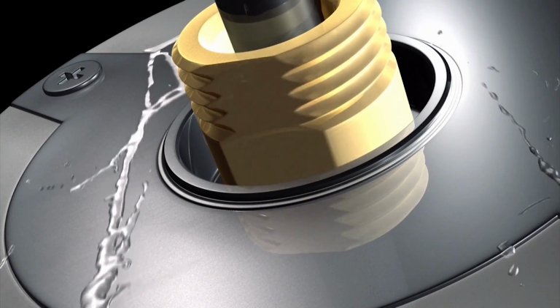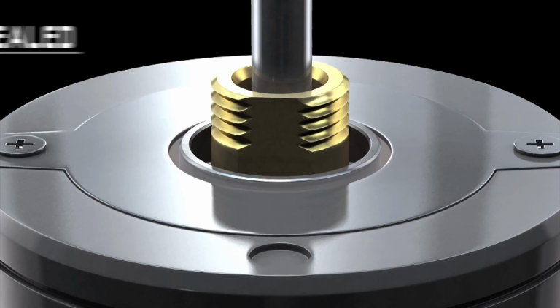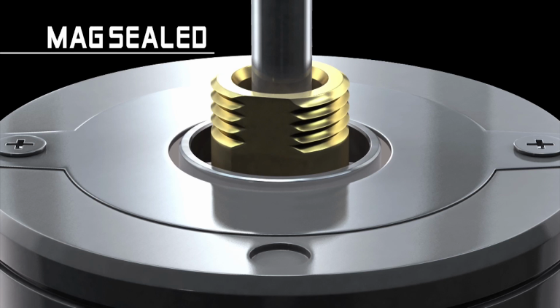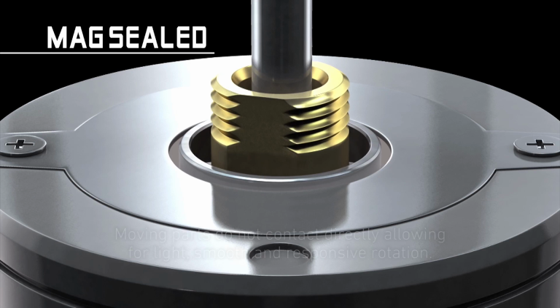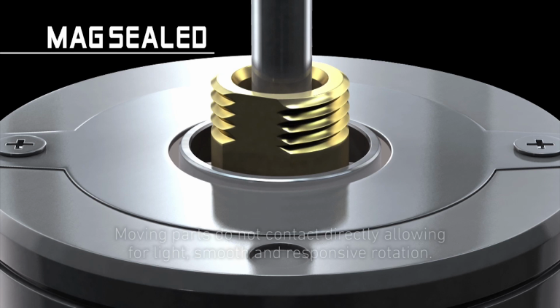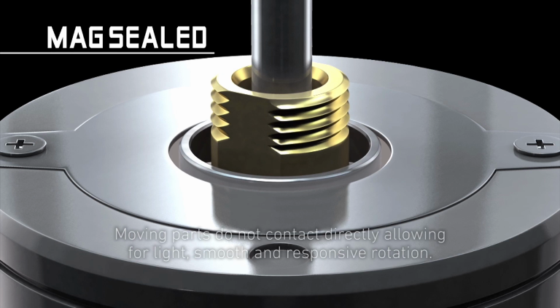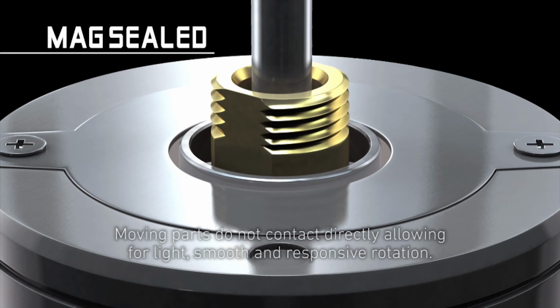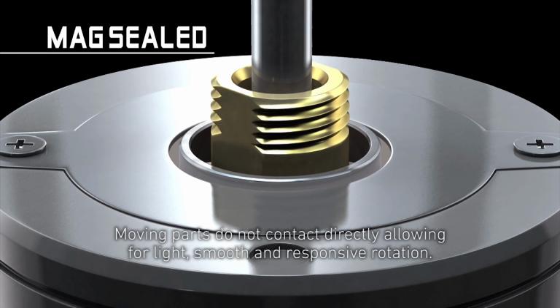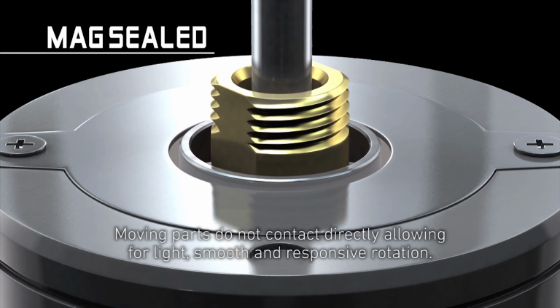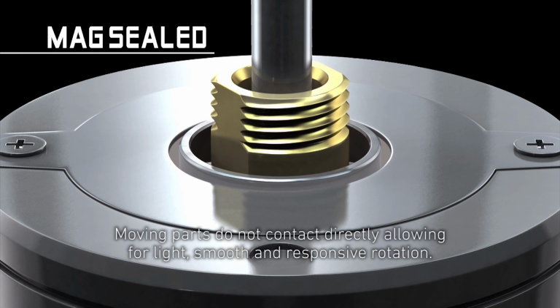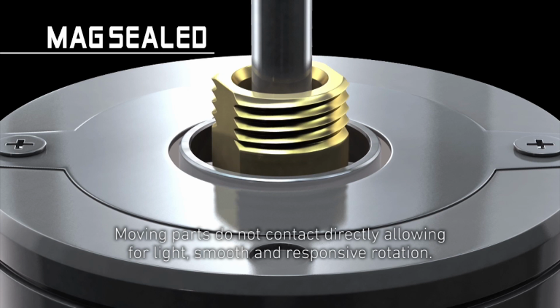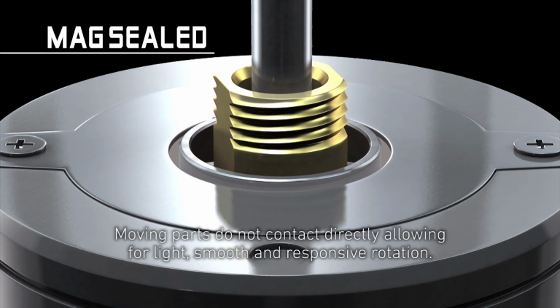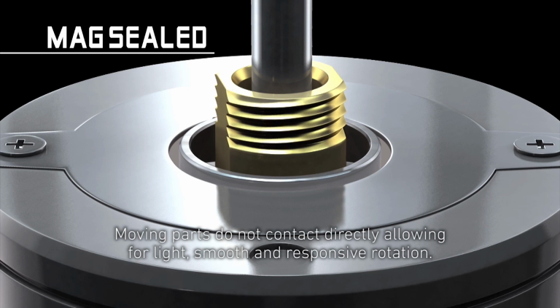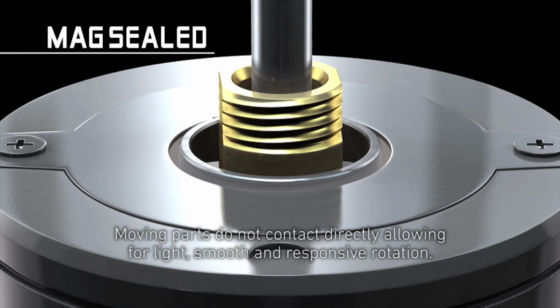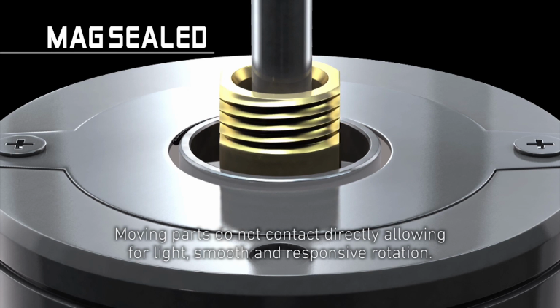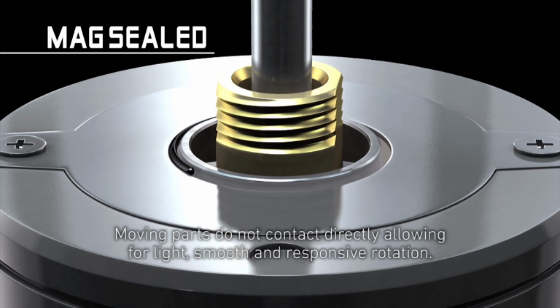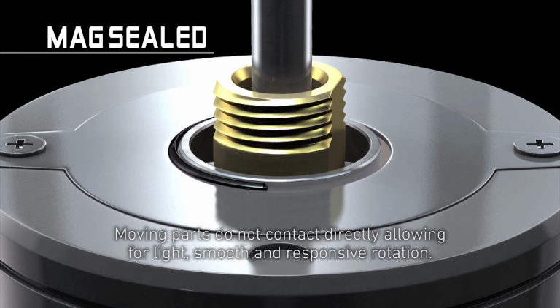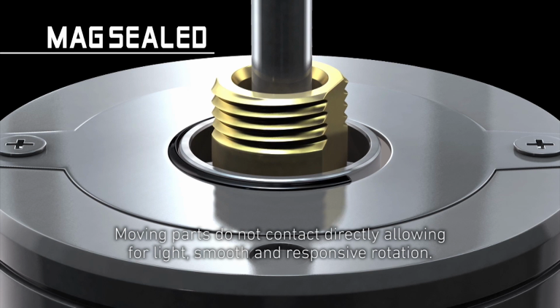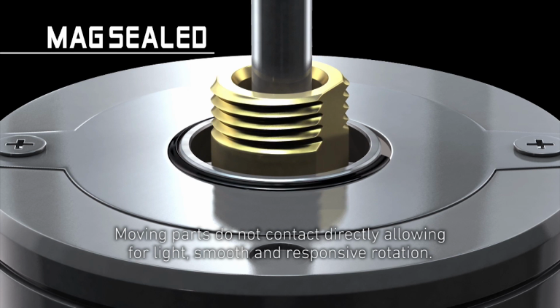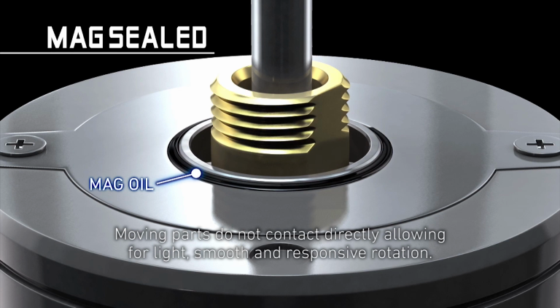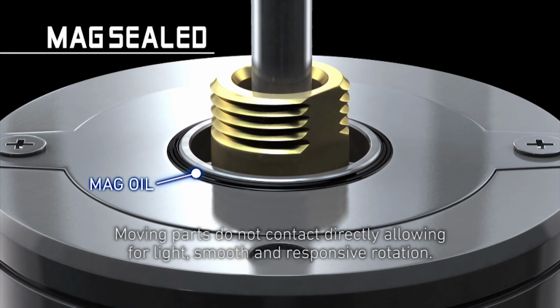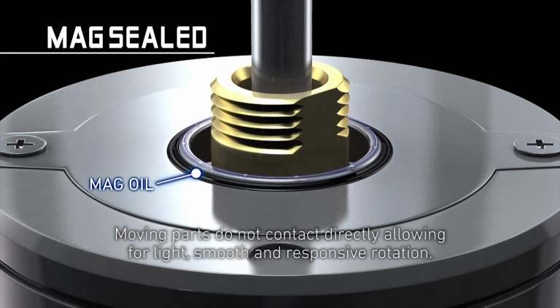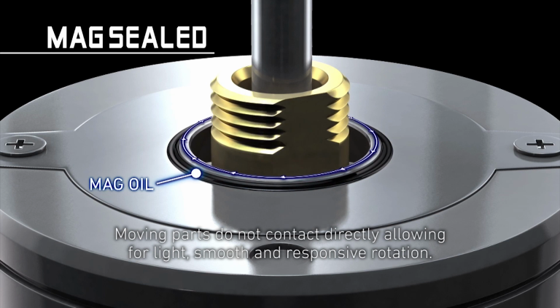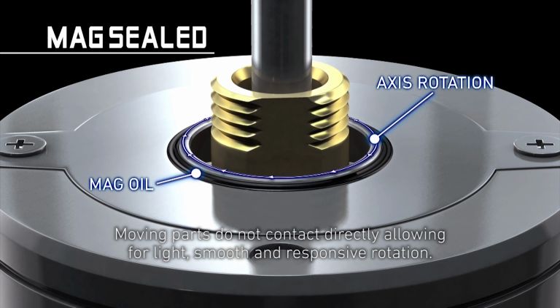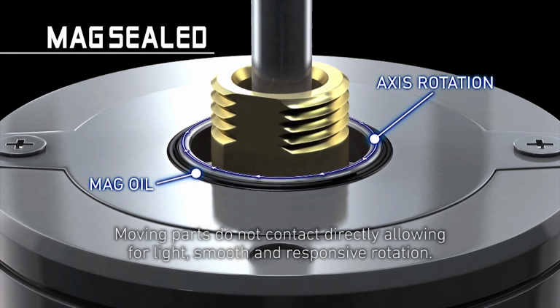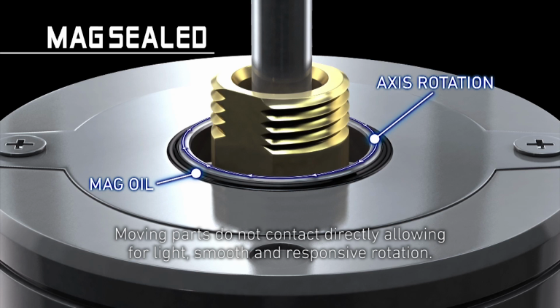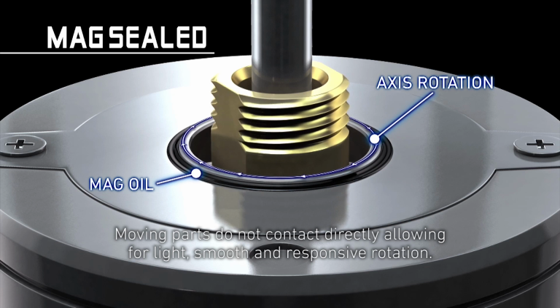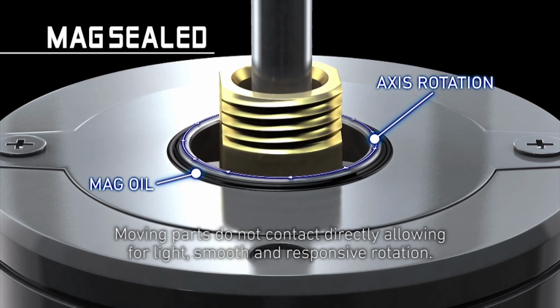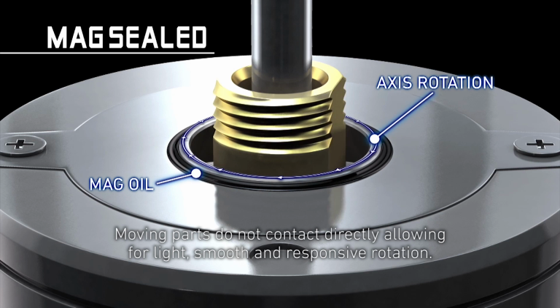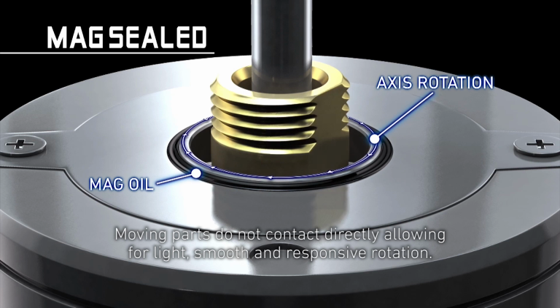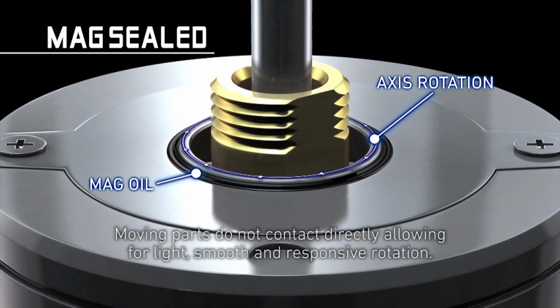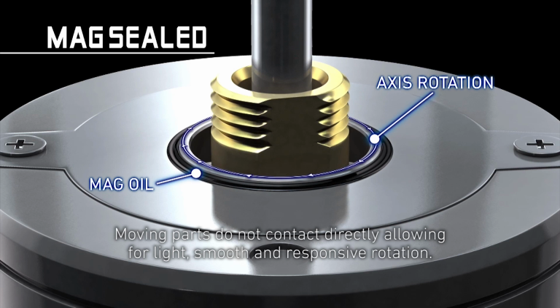This also prevents contact between moving parts, delivering long-term smoothness and enhanced feel.